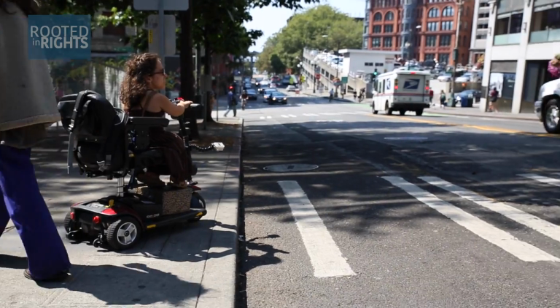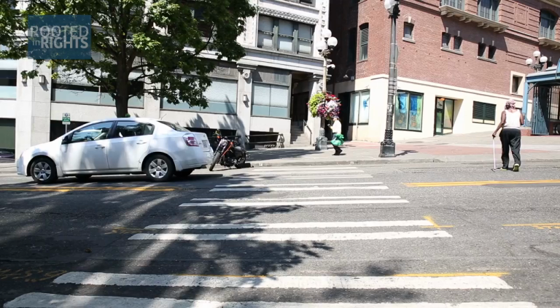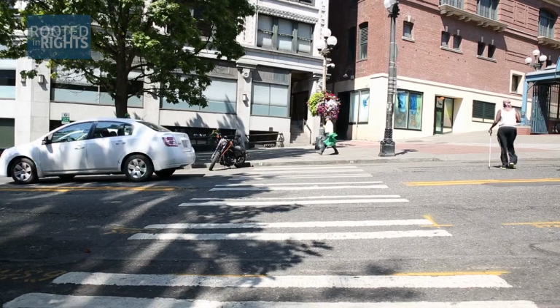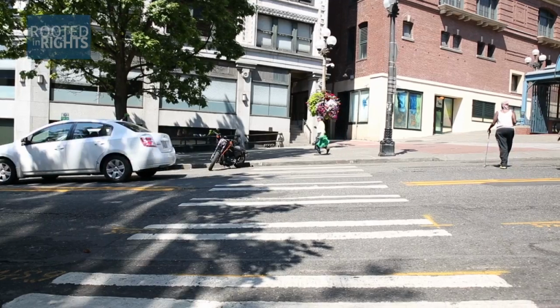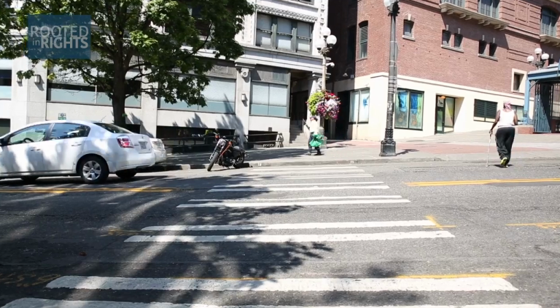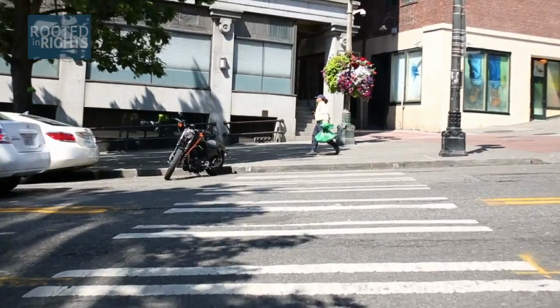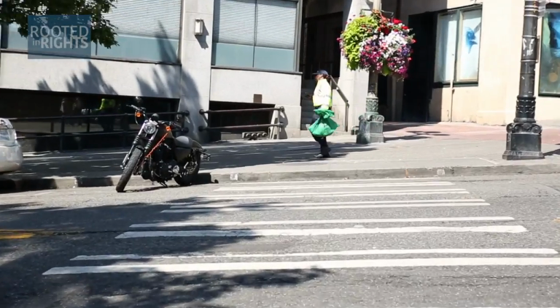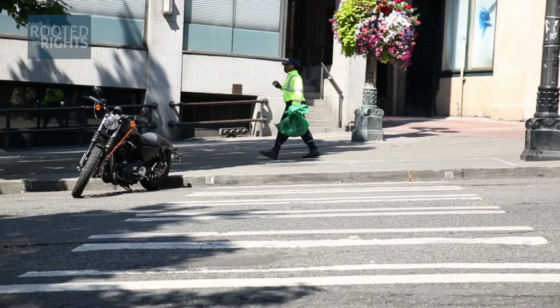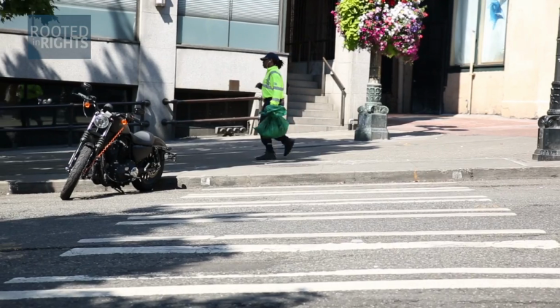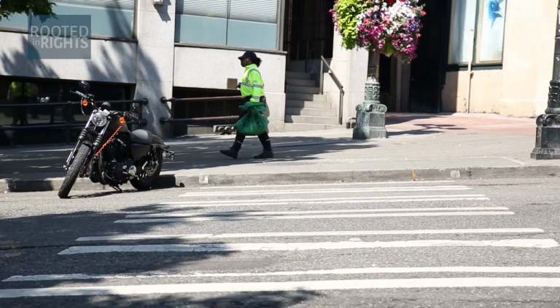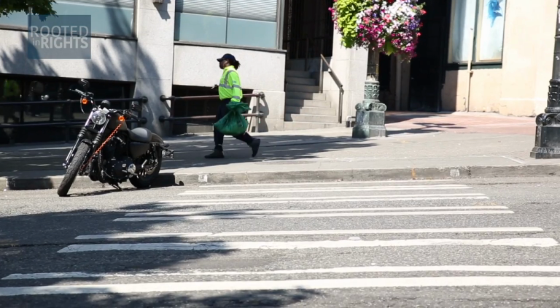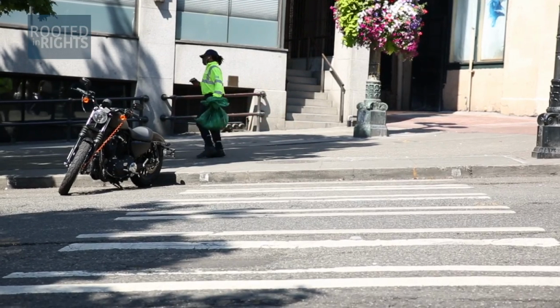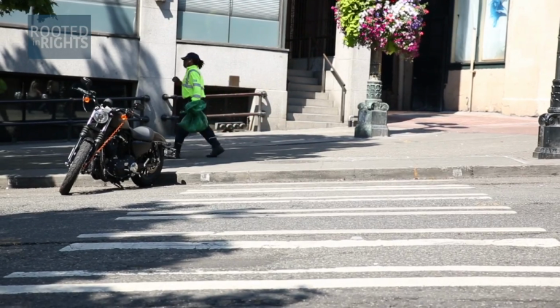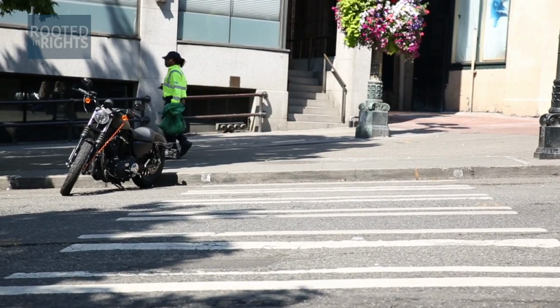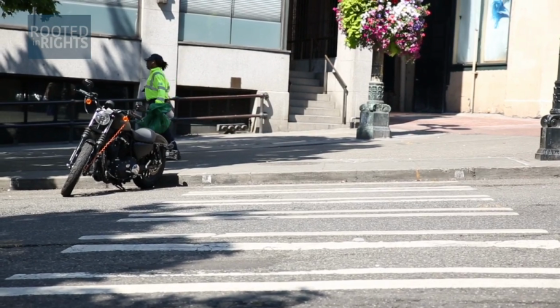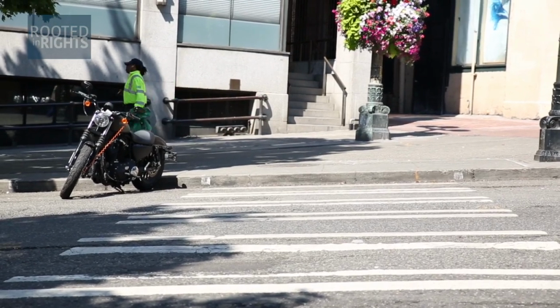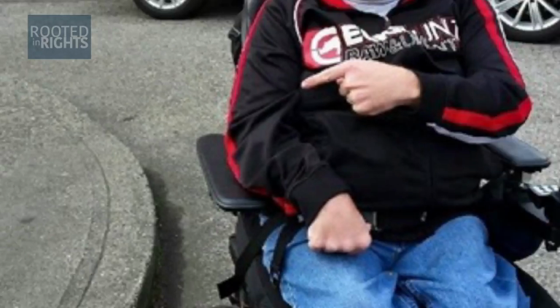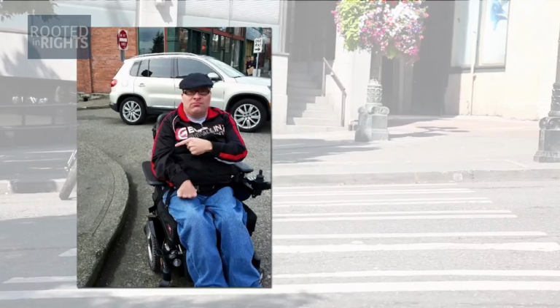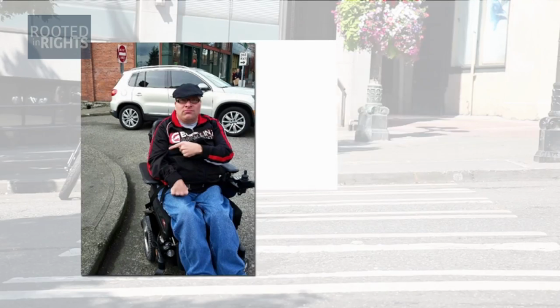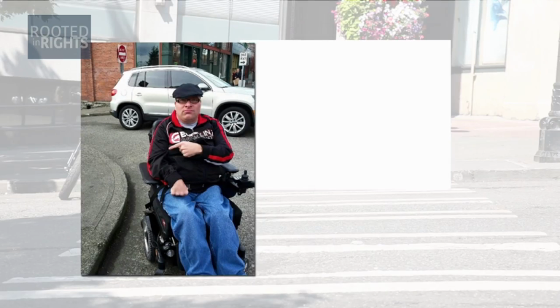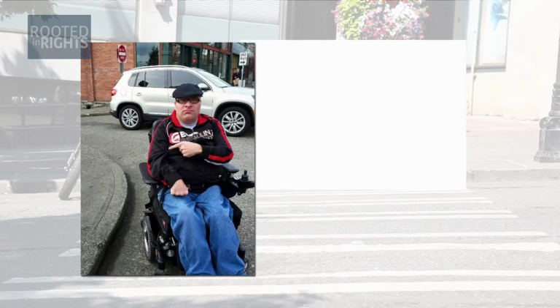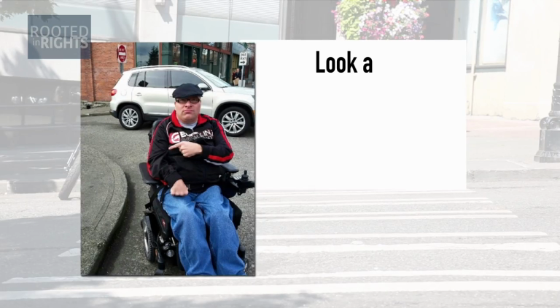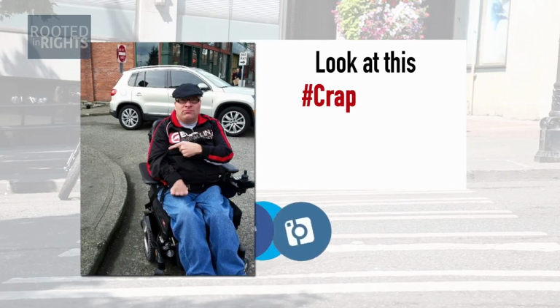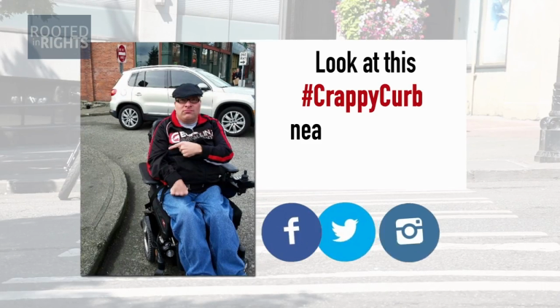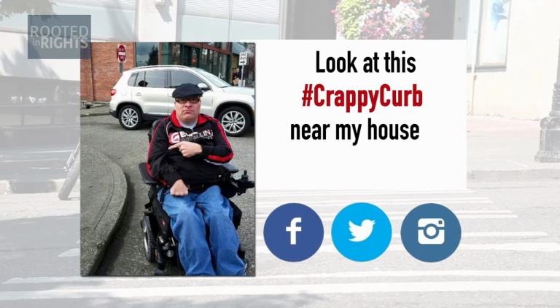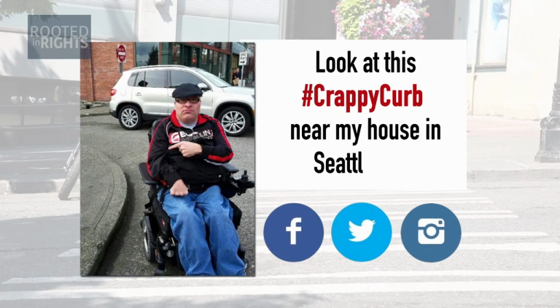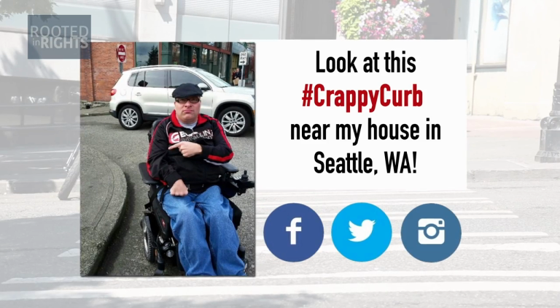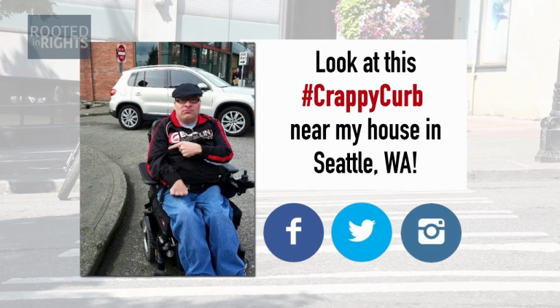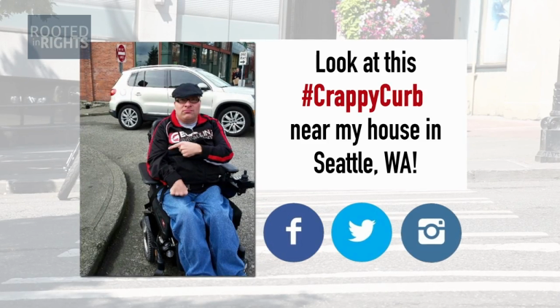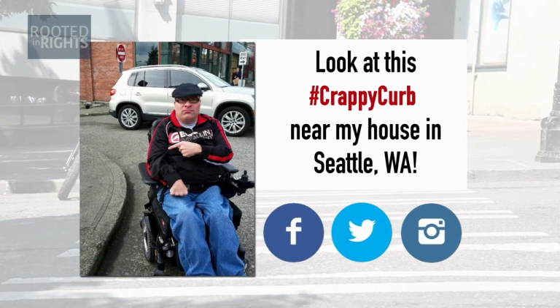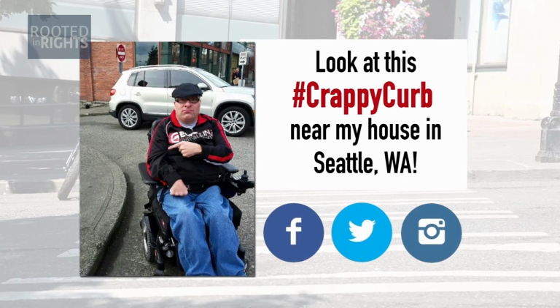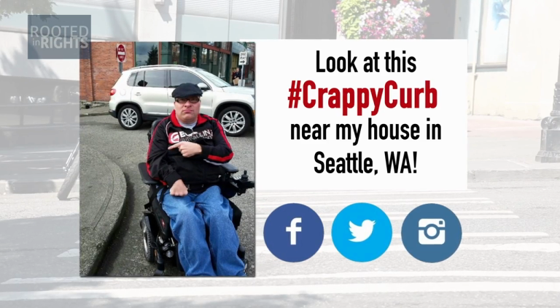If you have a crappy curb in your neighborhood, post a video or photo using the hashtag #CrappyCurb.